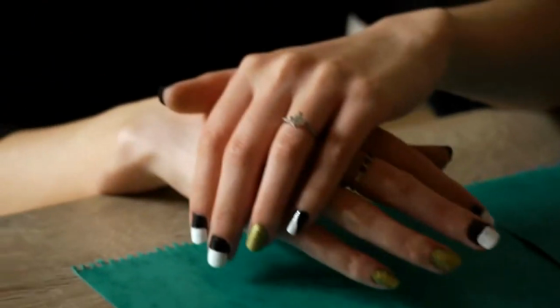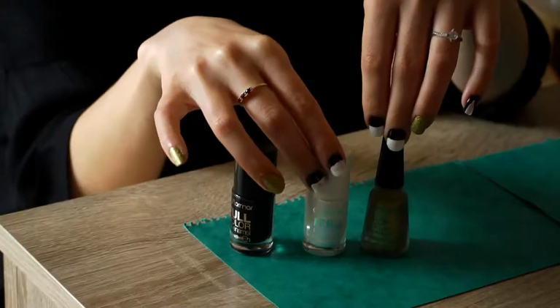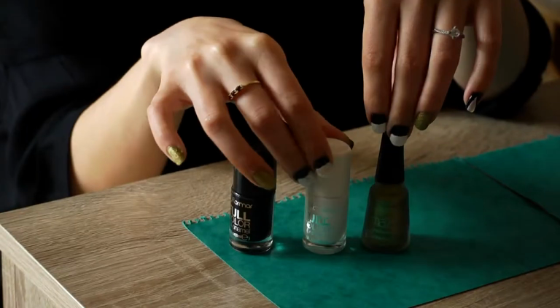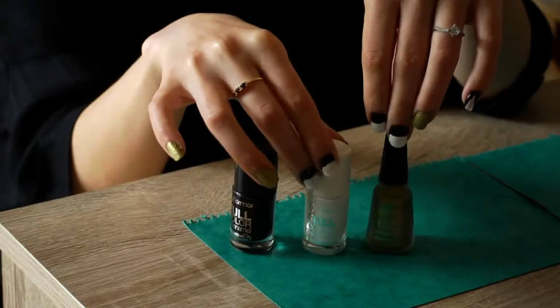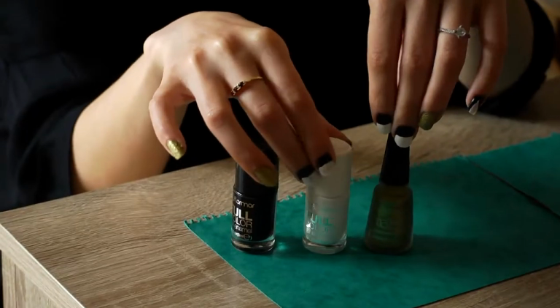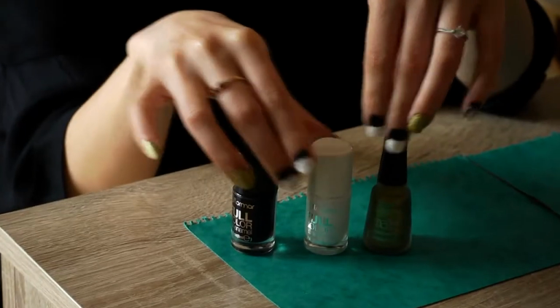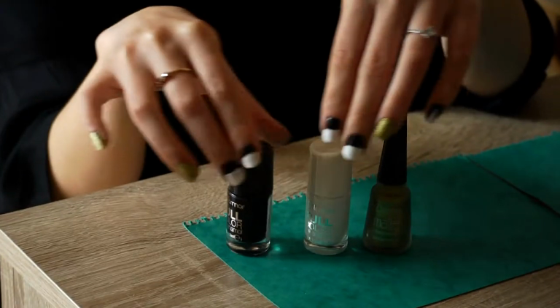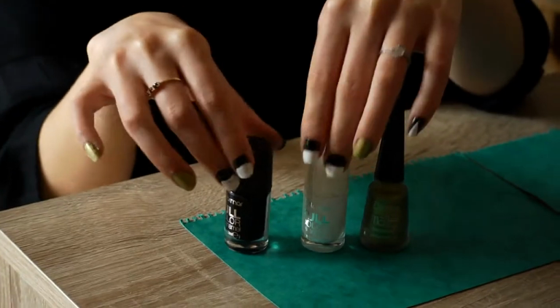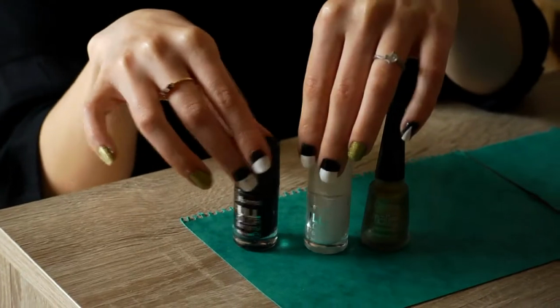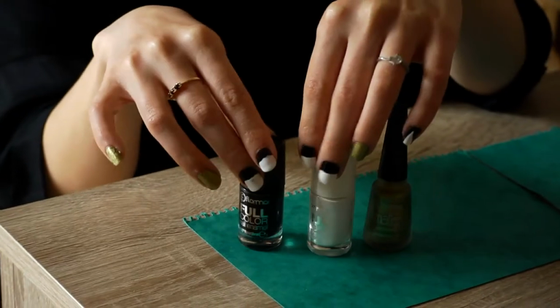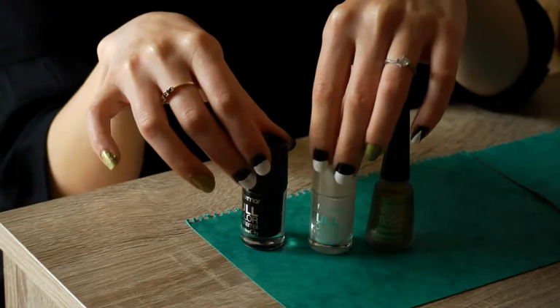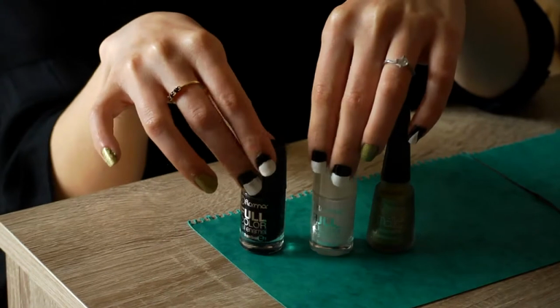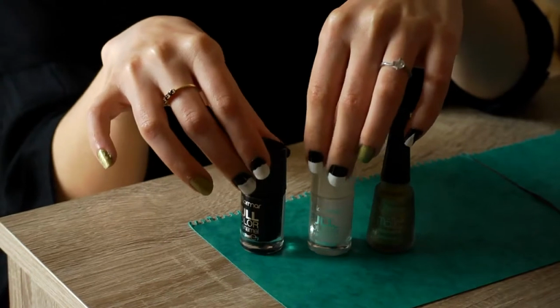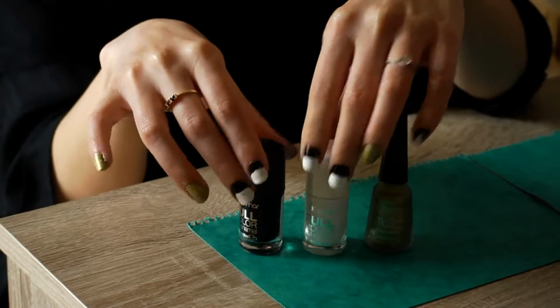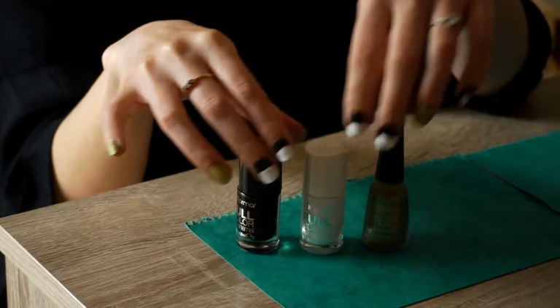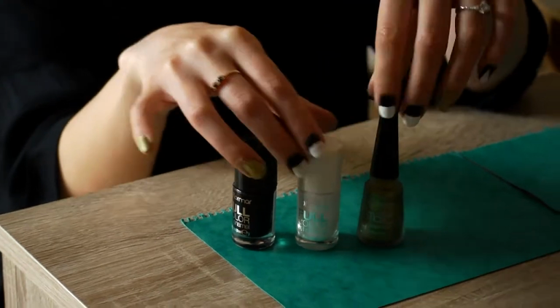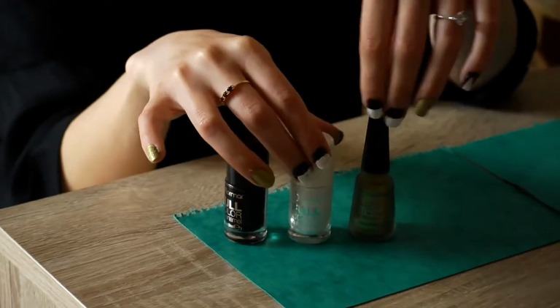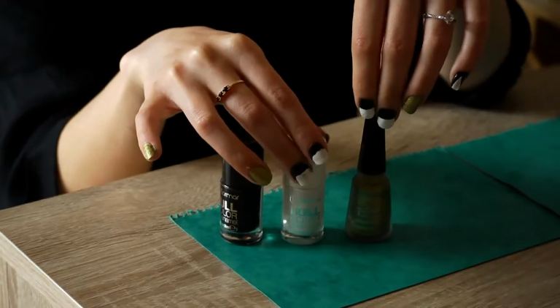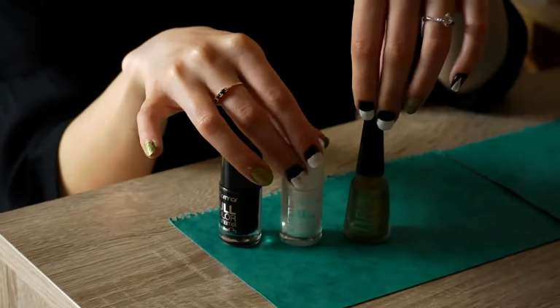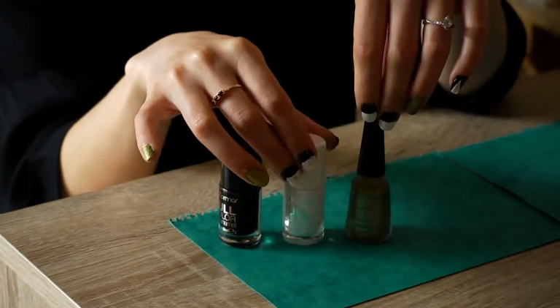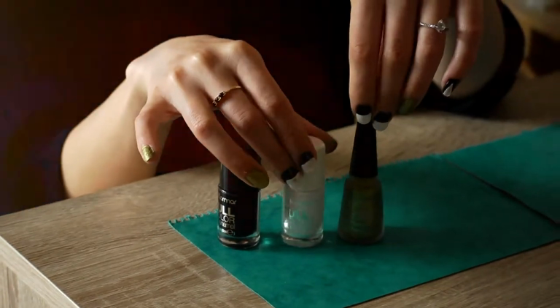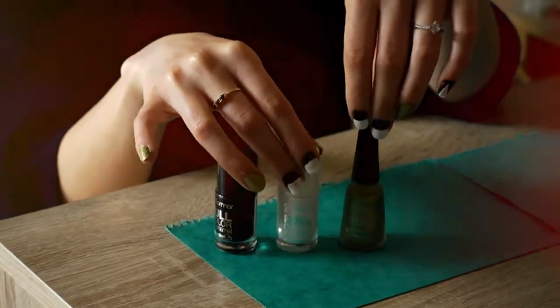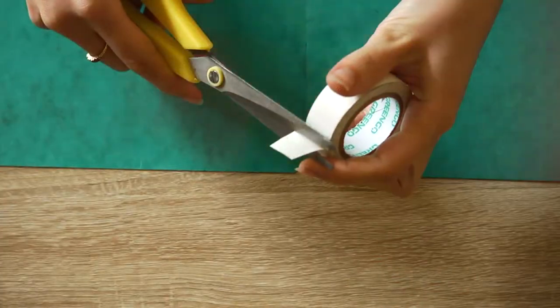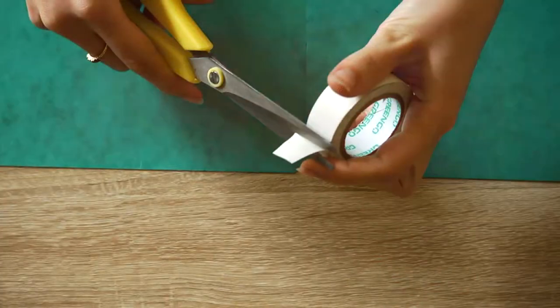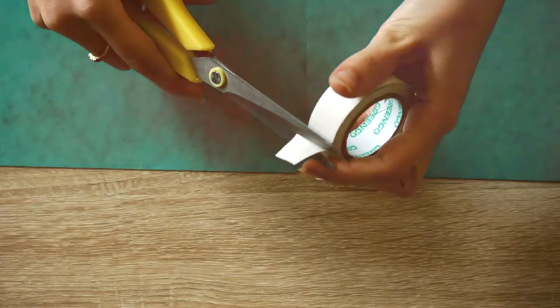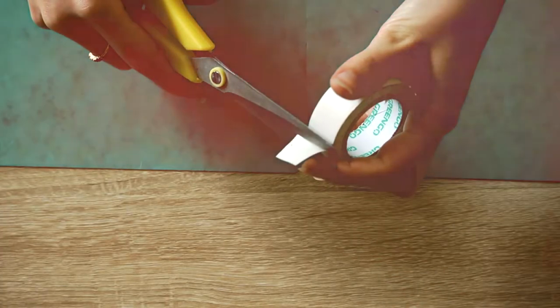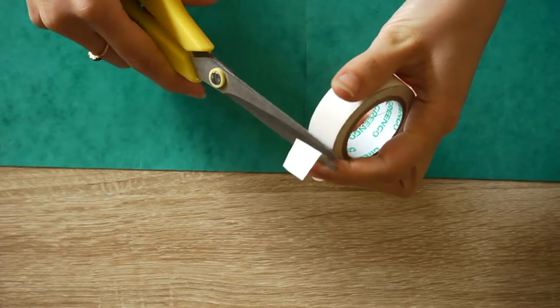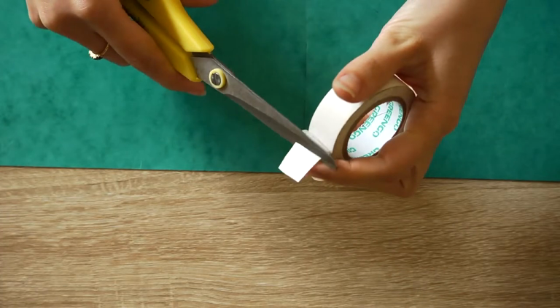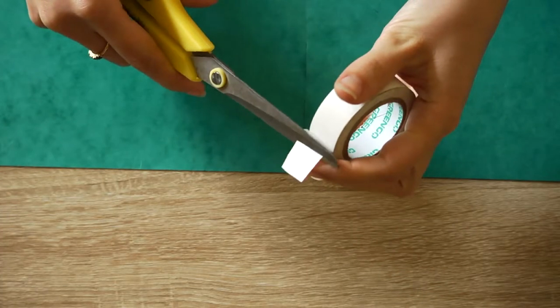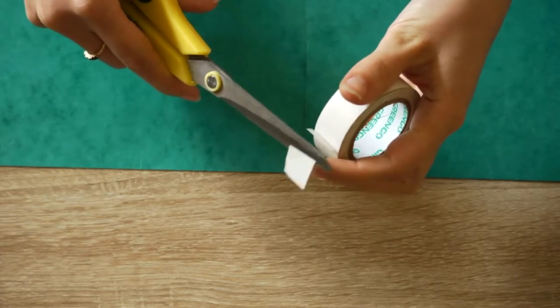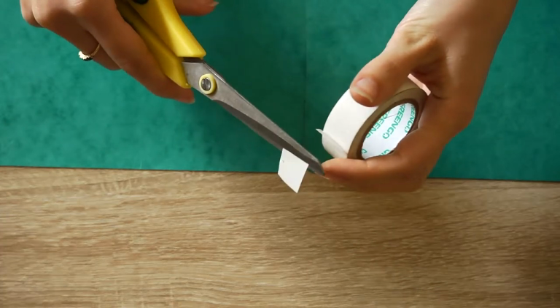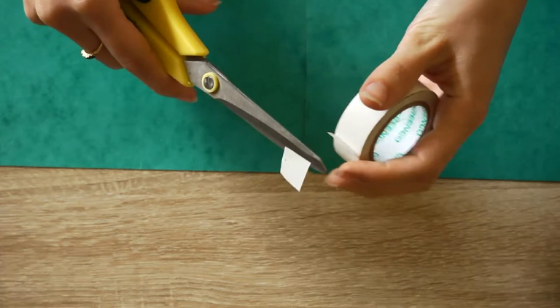What you need are a white, a black and a gold nail polish and some tape.